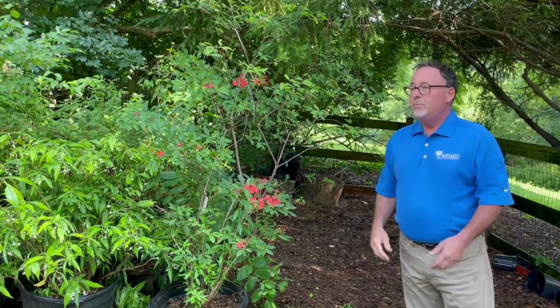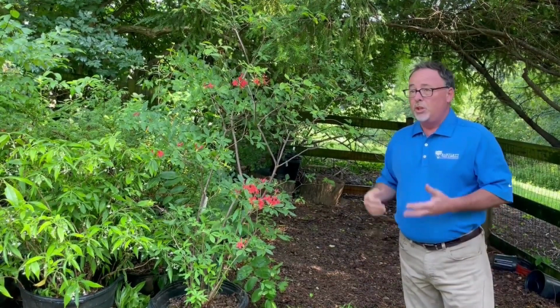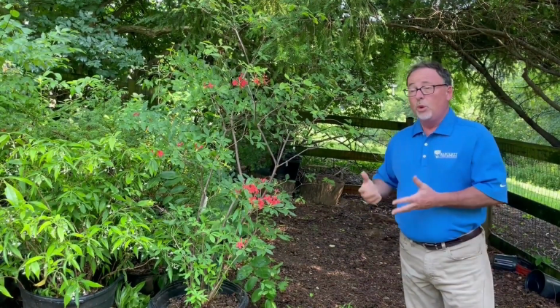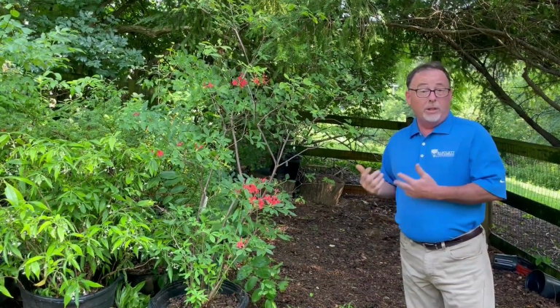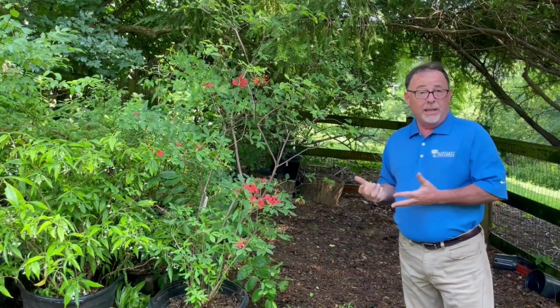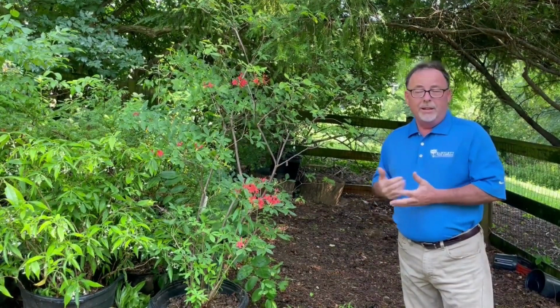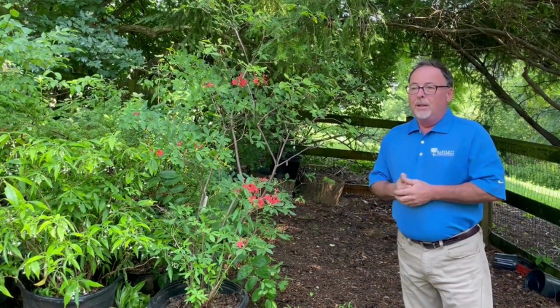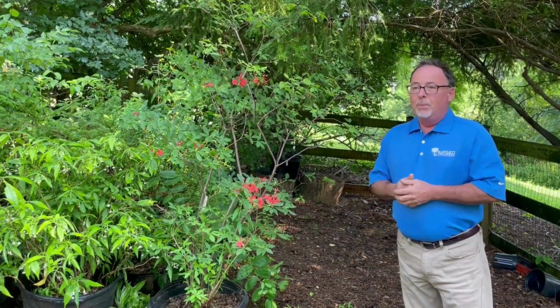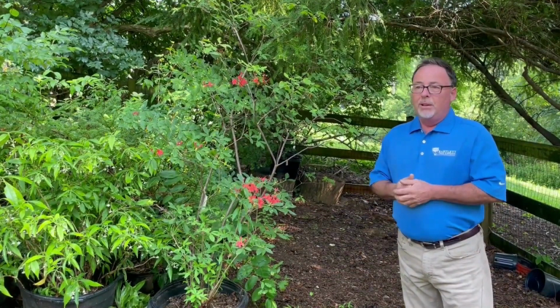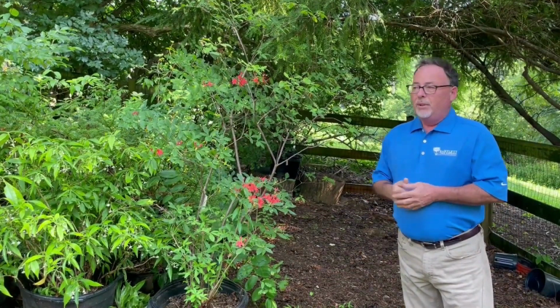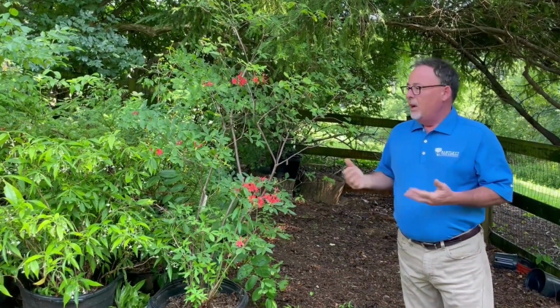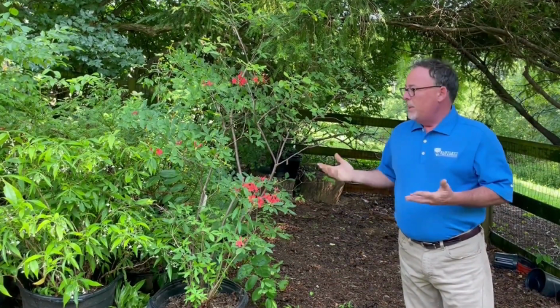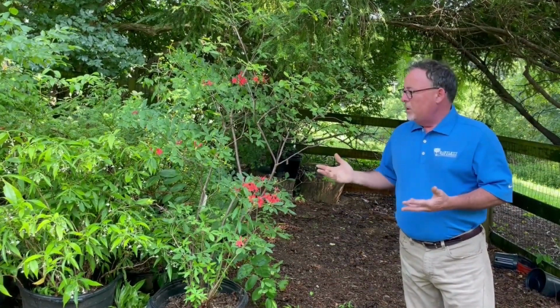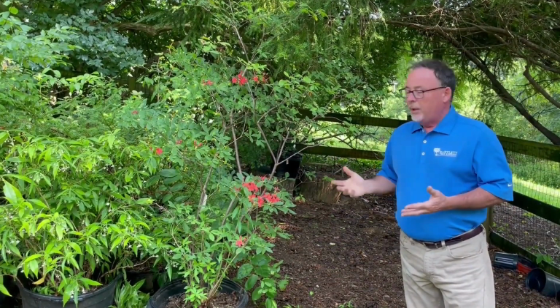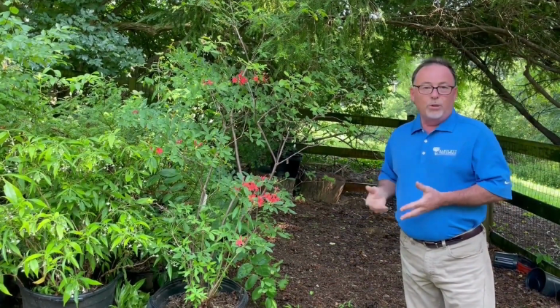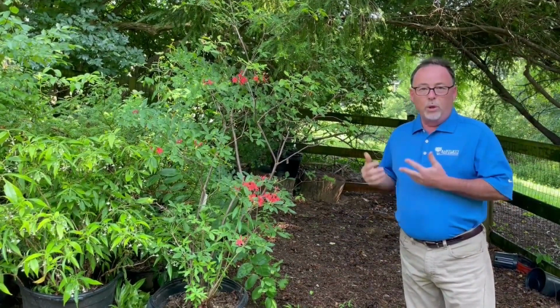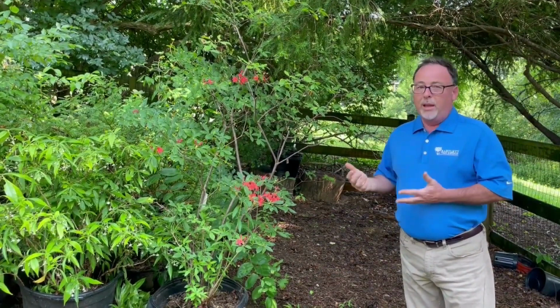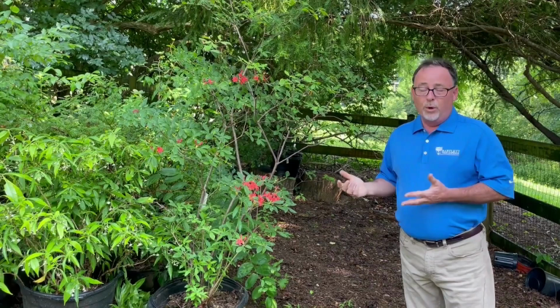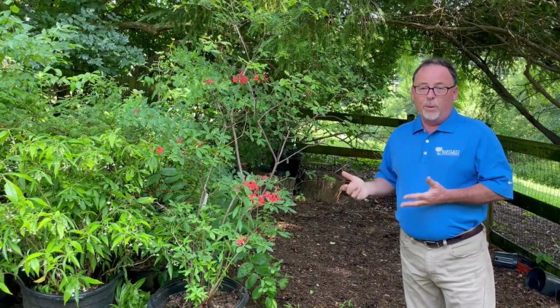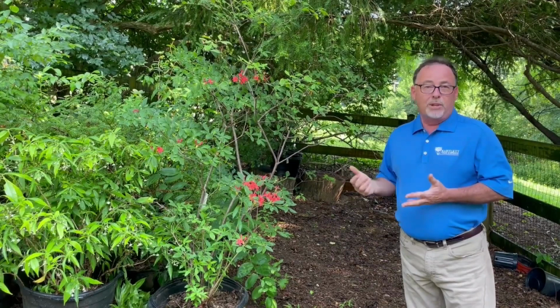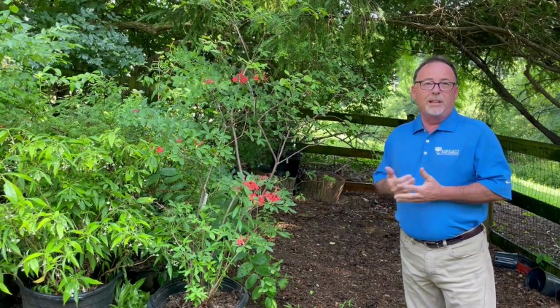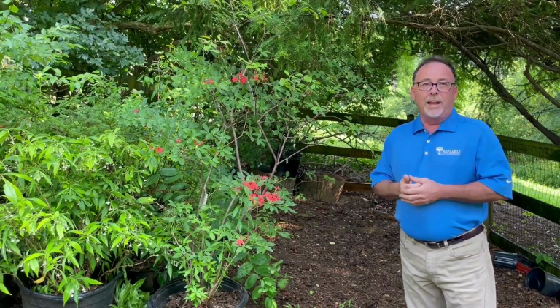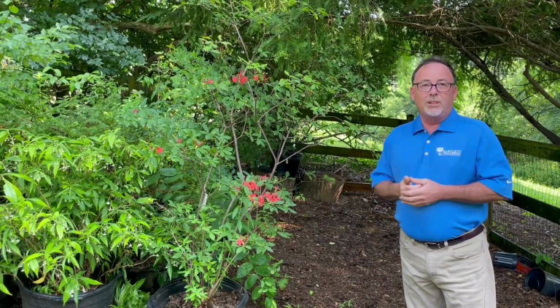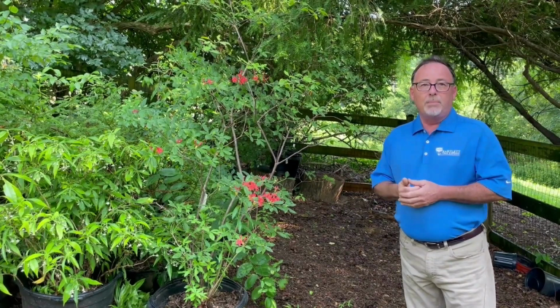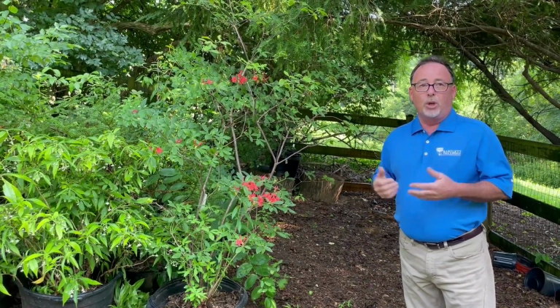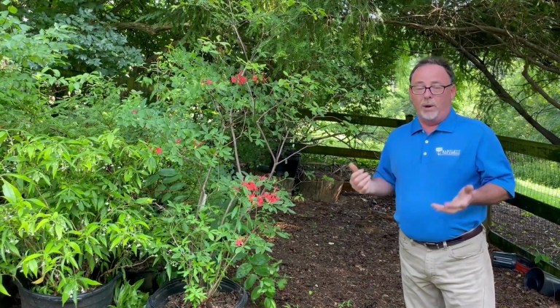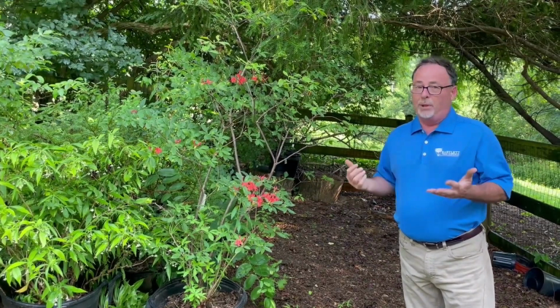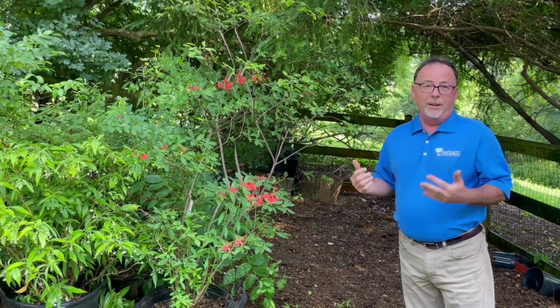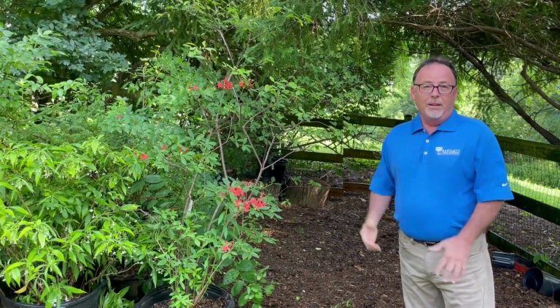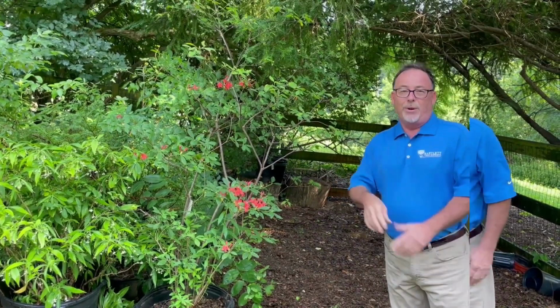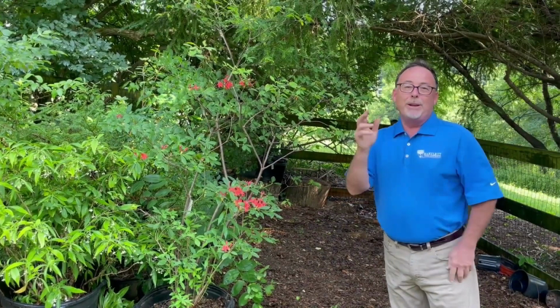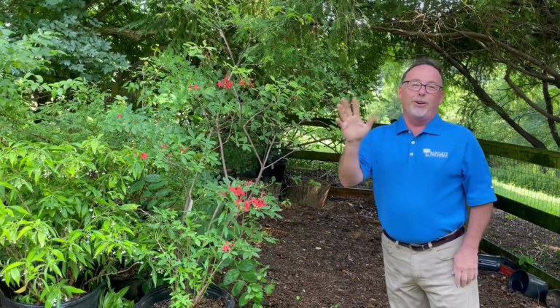The deer will eat it, but everything else about this plant is really underrepresented in the landscape. It's a great plant. So happy gardening!